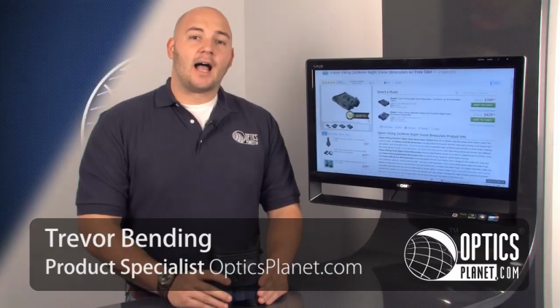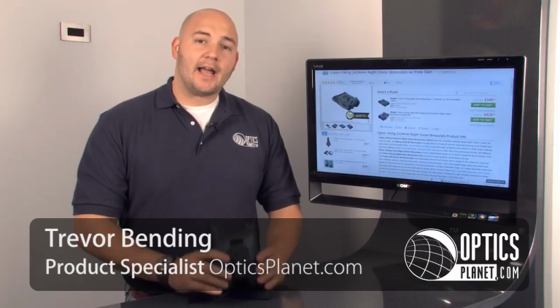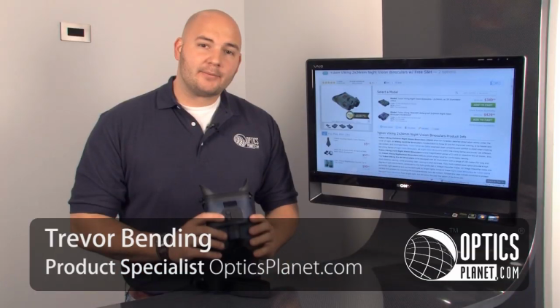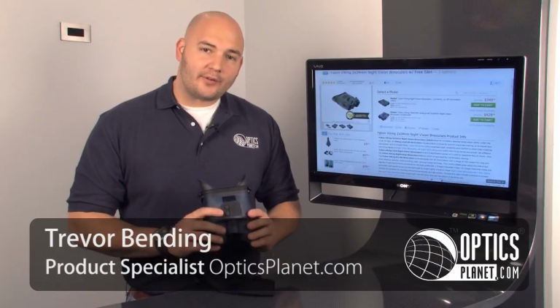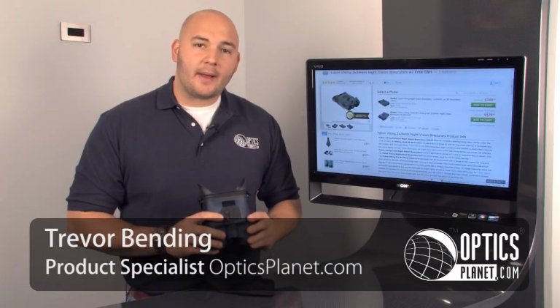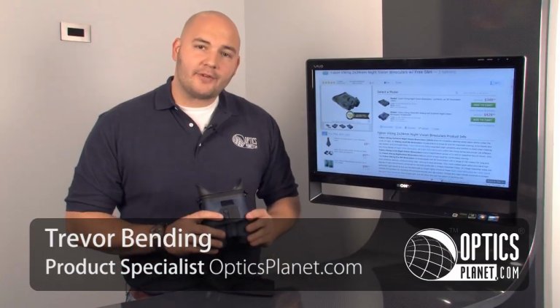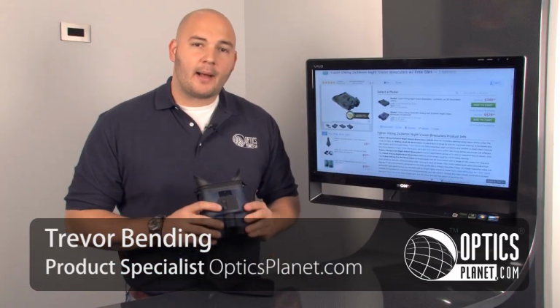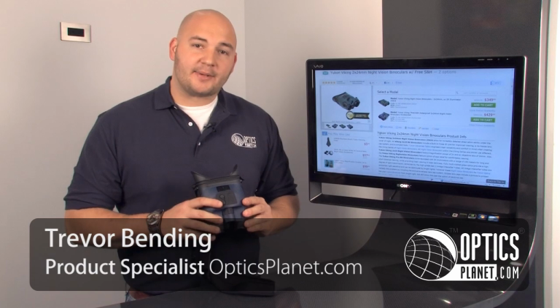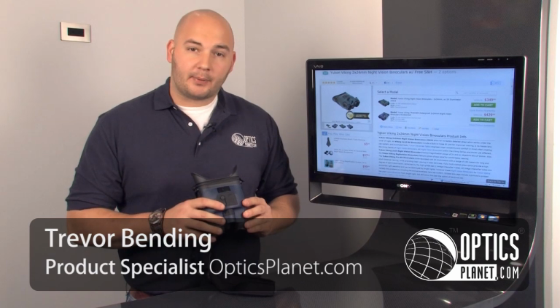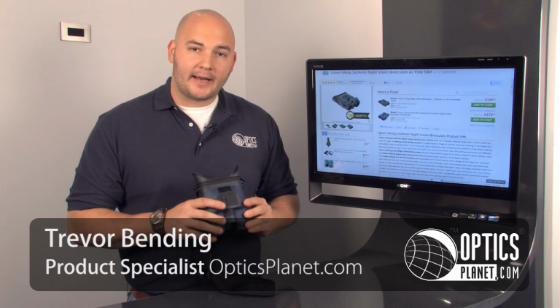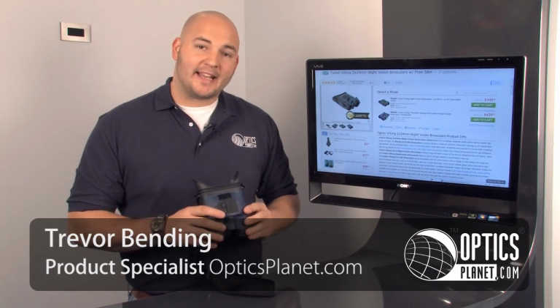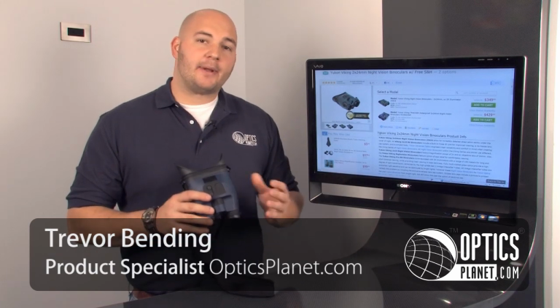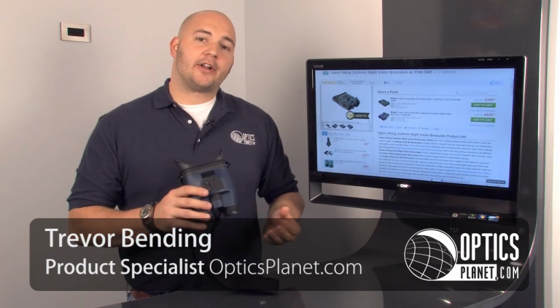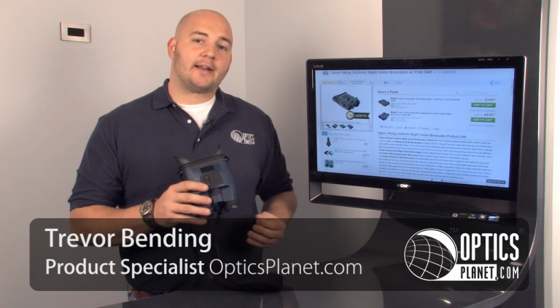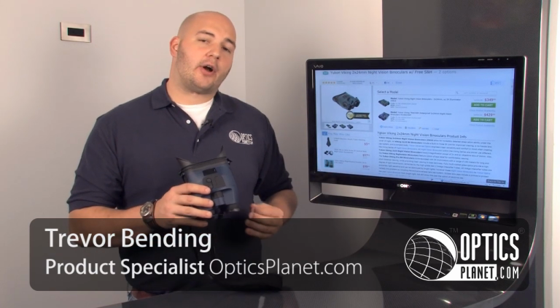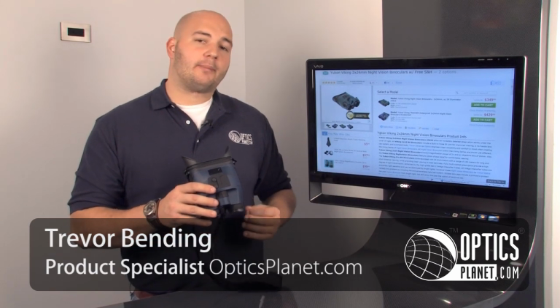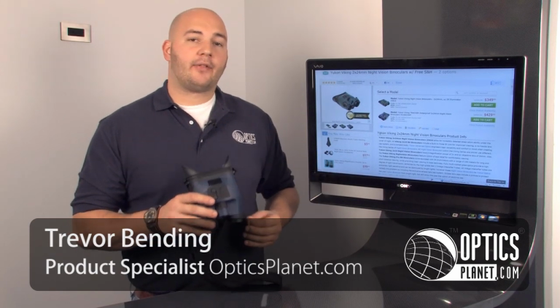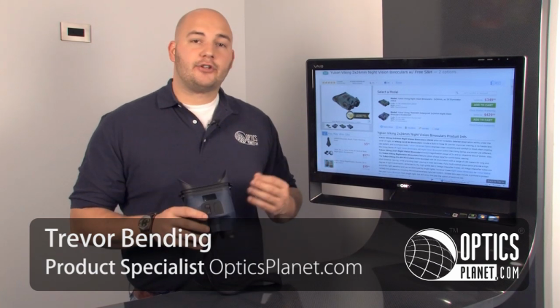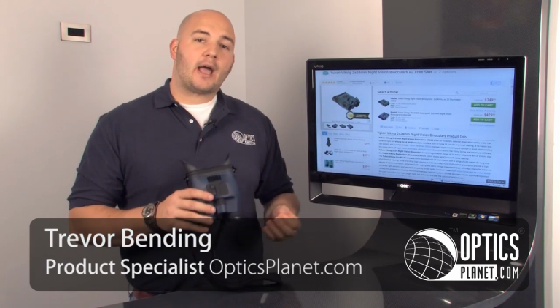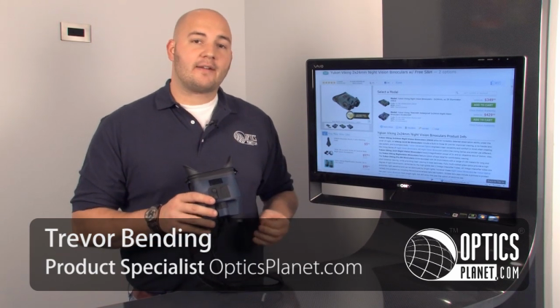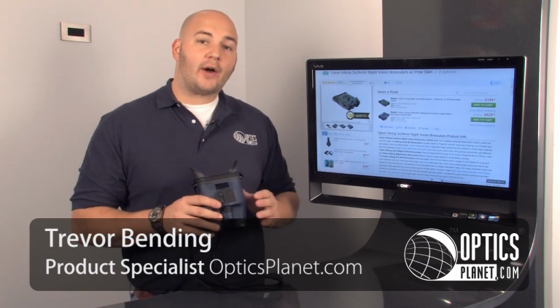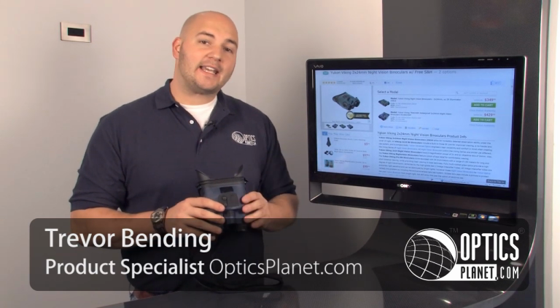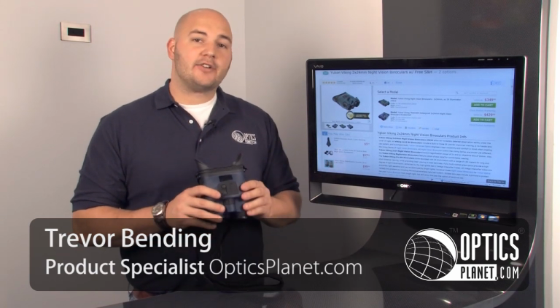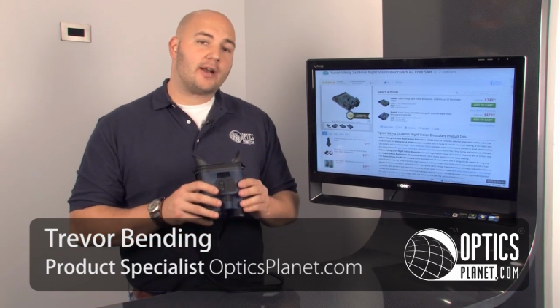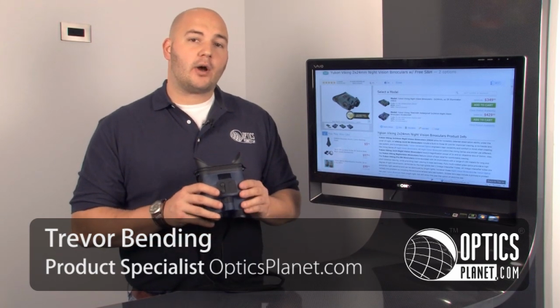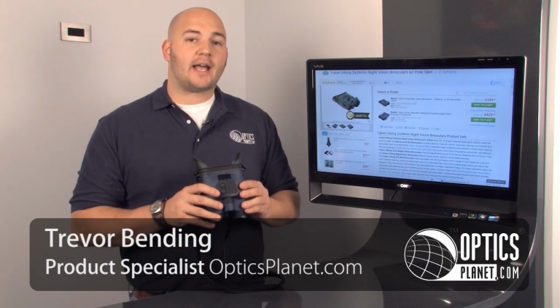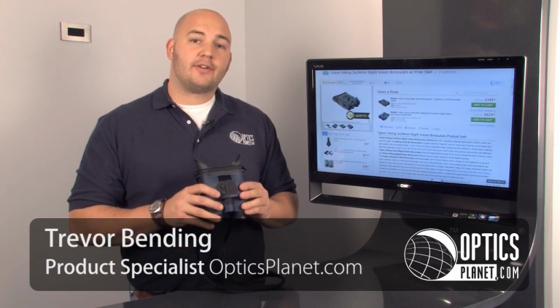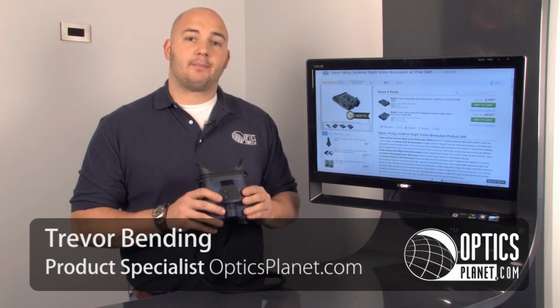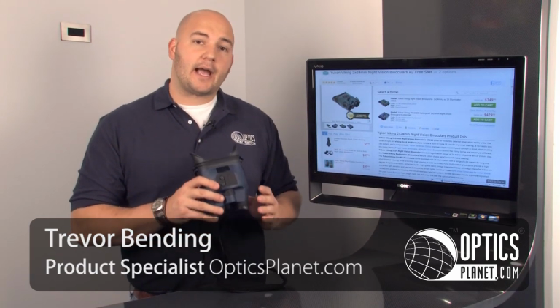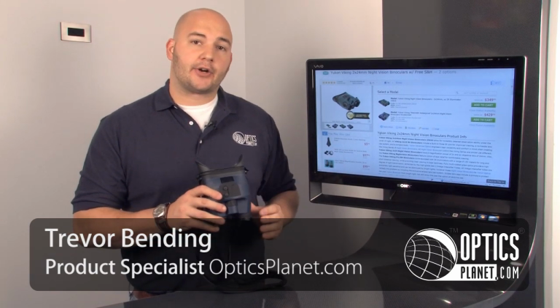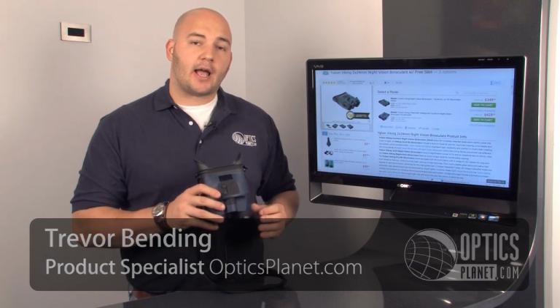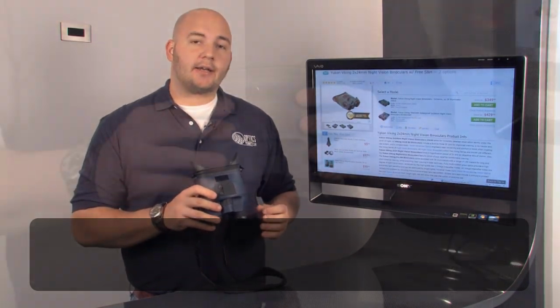Hi, I'm Trevor Bending from OpticsPlanet, and I'm here today to talk about the Yukon Viking Gen 1 Night Vision Binocular line.